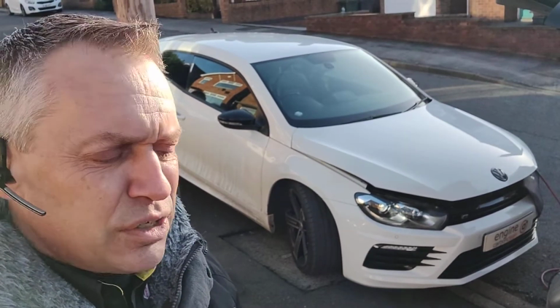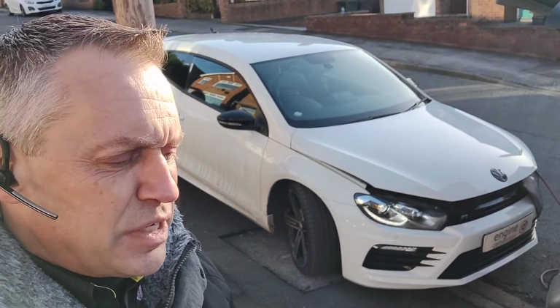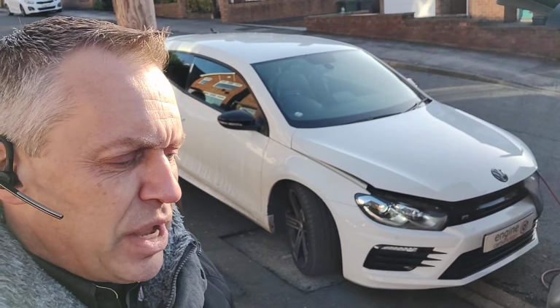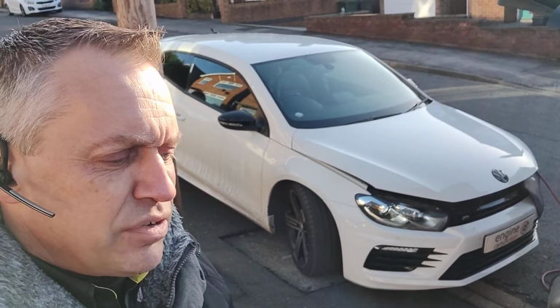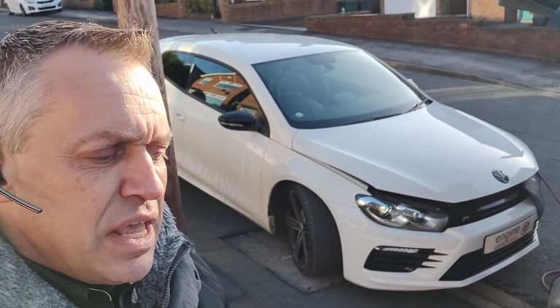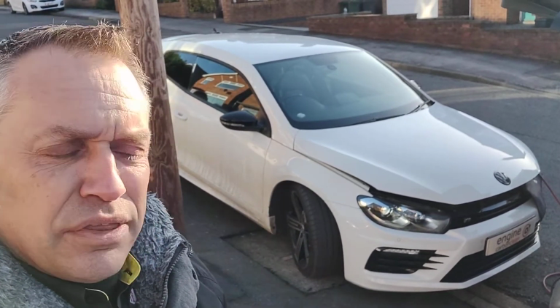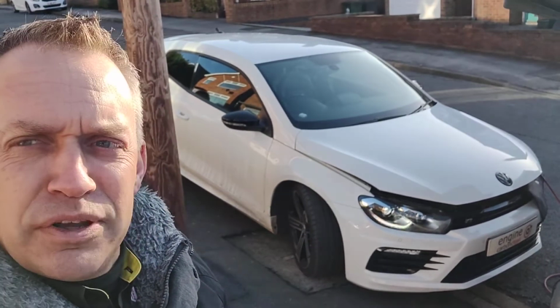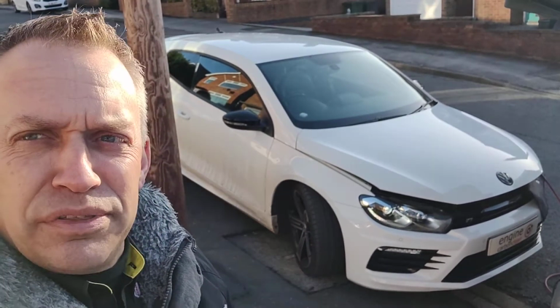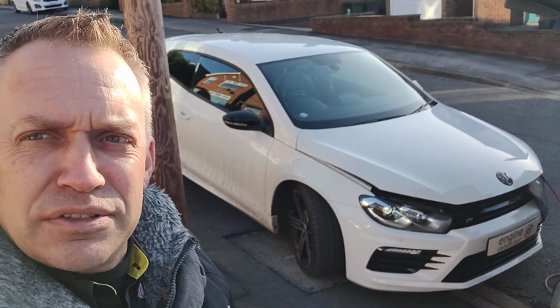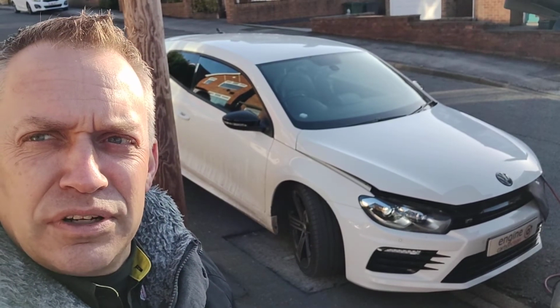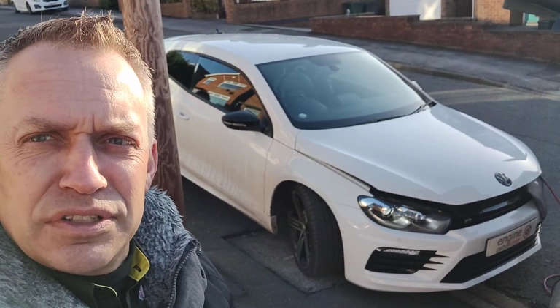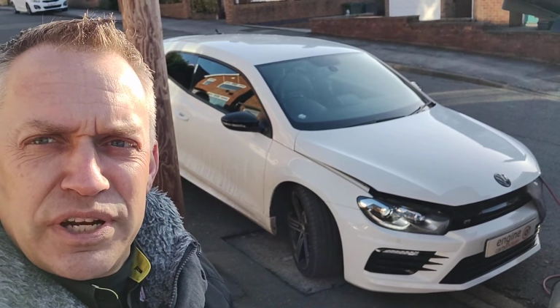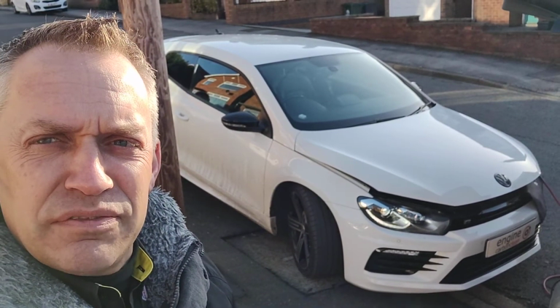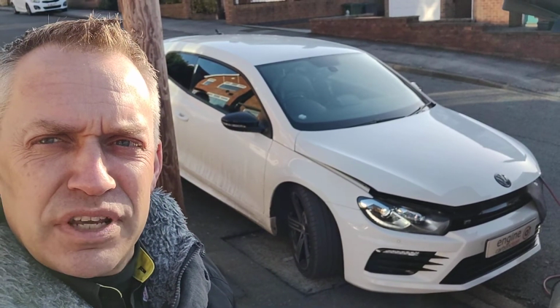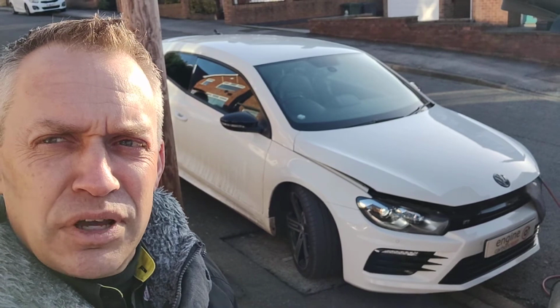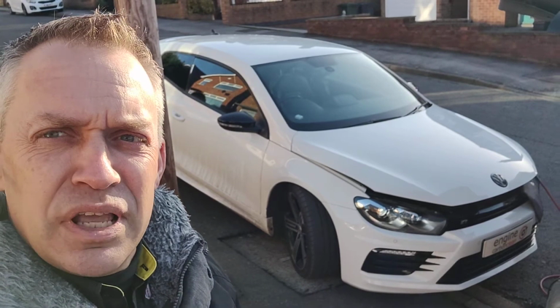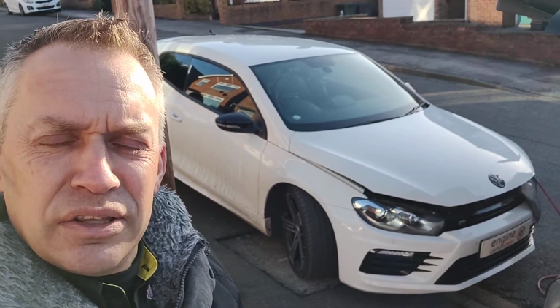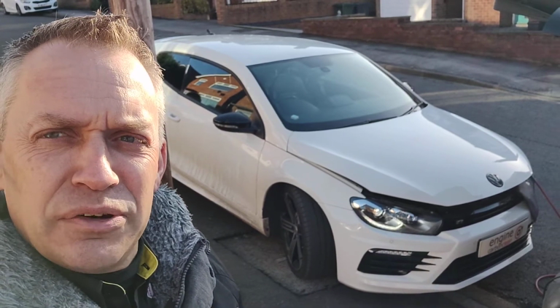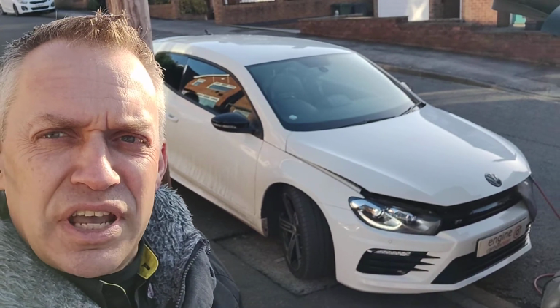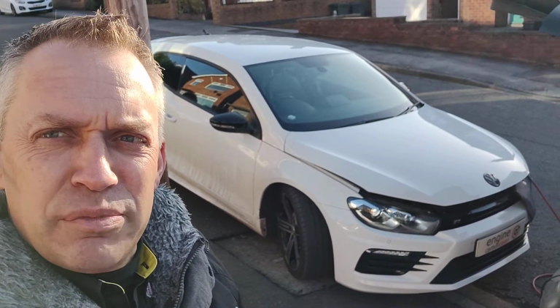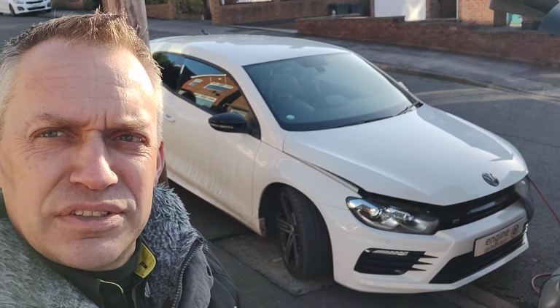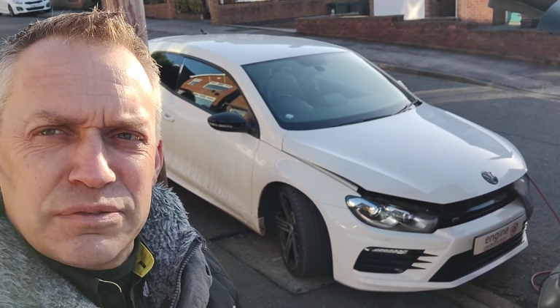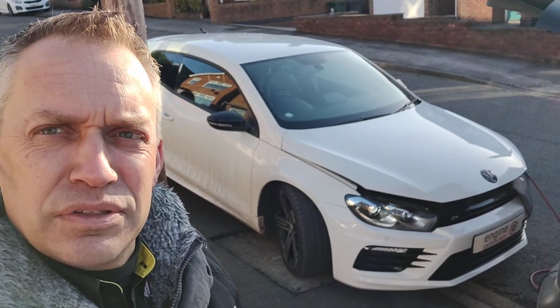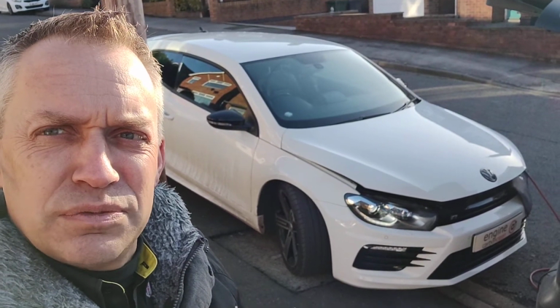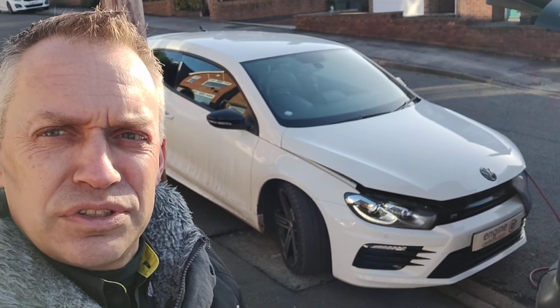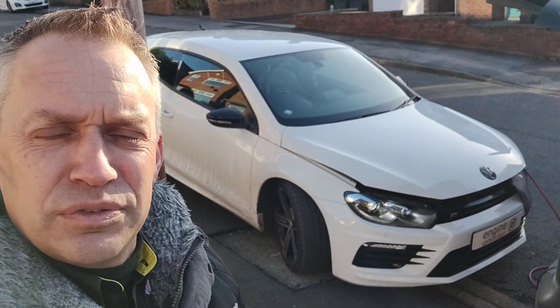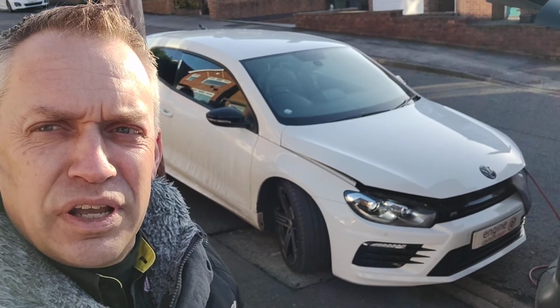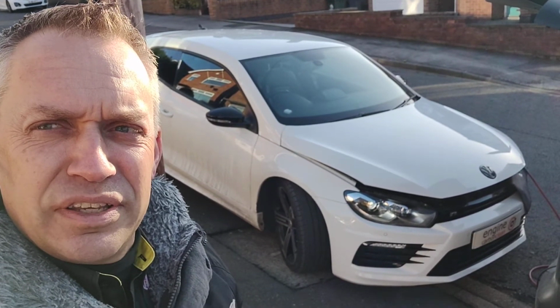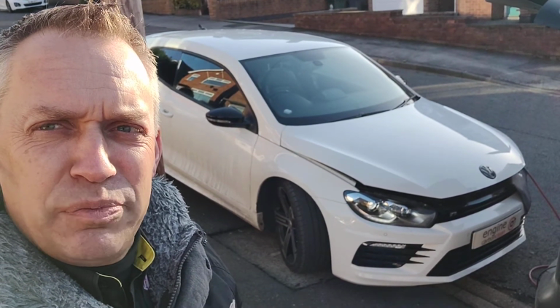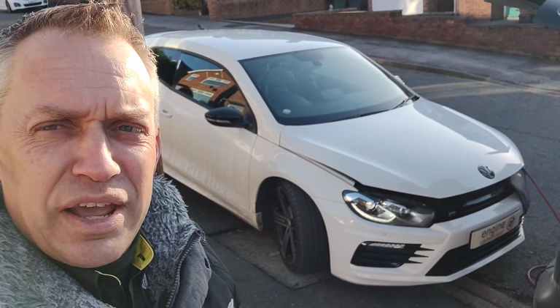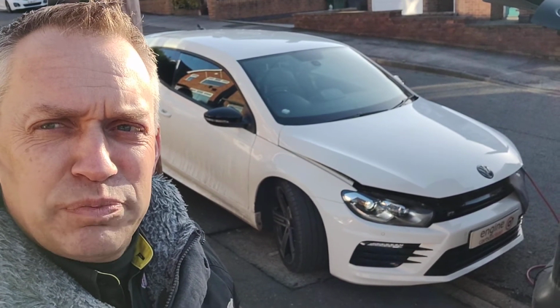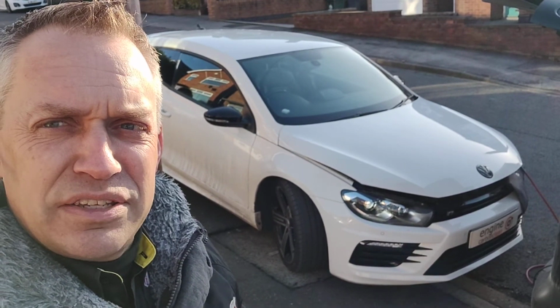It's a 2 litre petrol, 31,000 on the clock, it's a 2017 model. The owner's had it about 6 months and wants to keep it at its best.